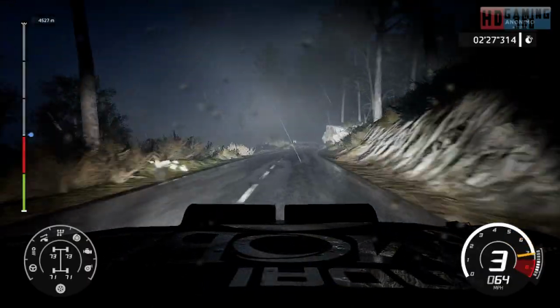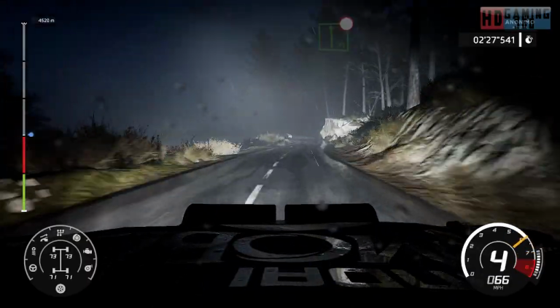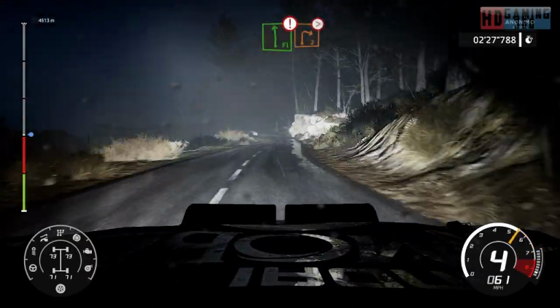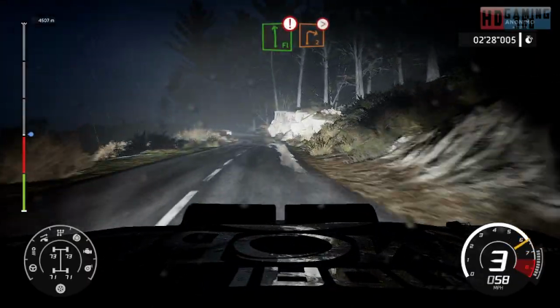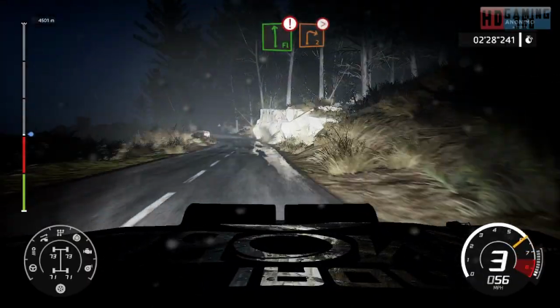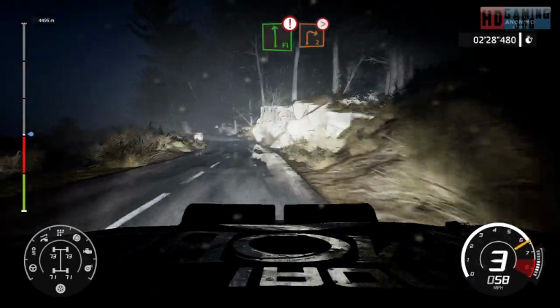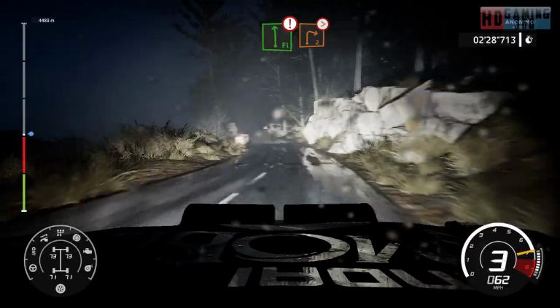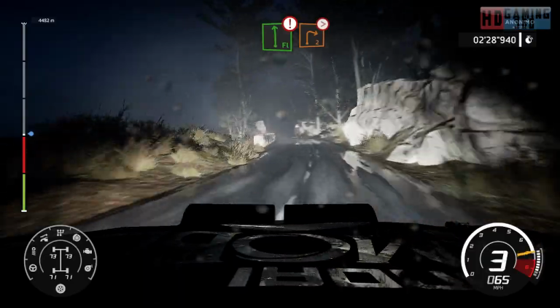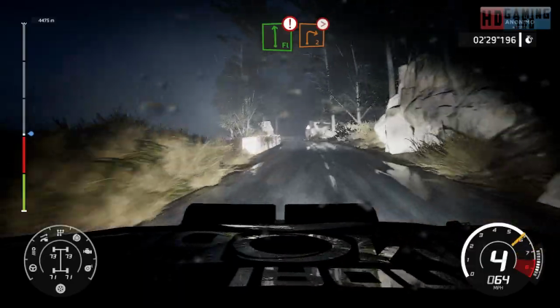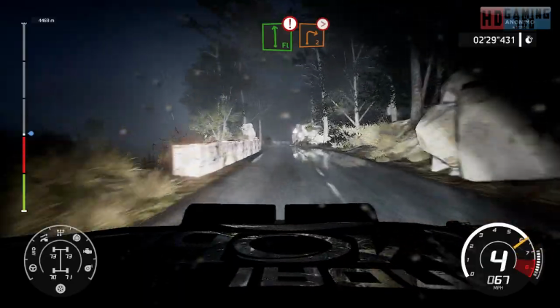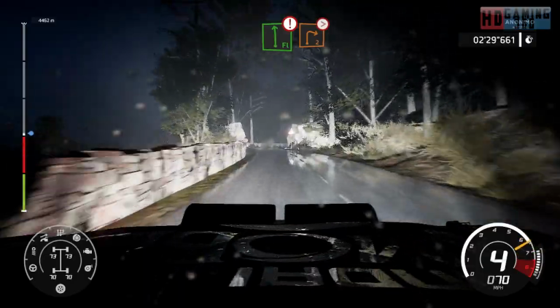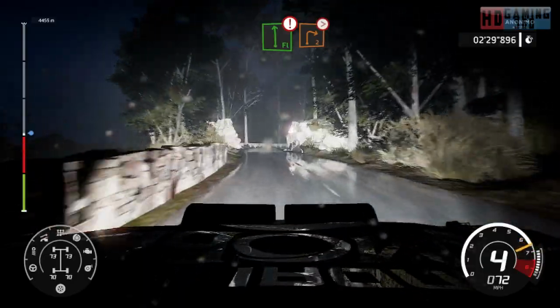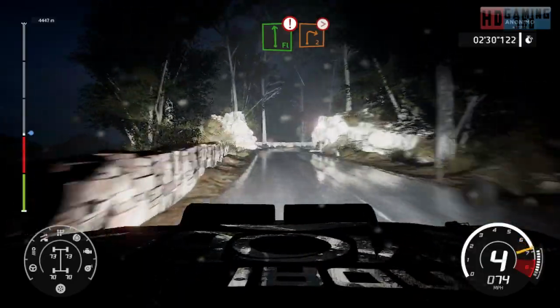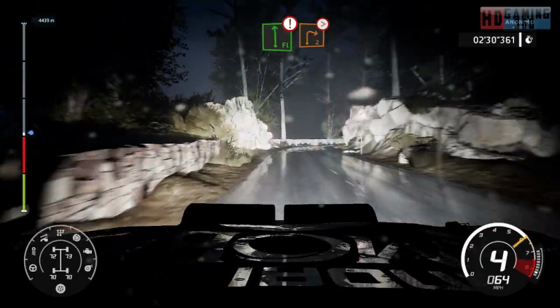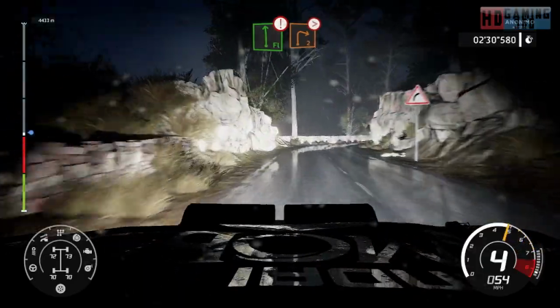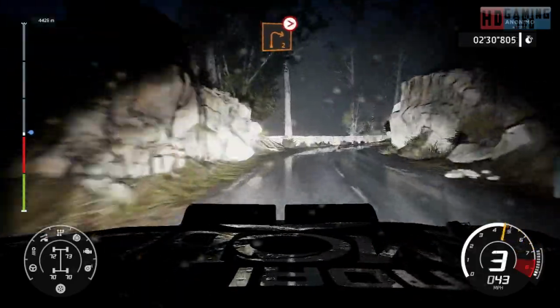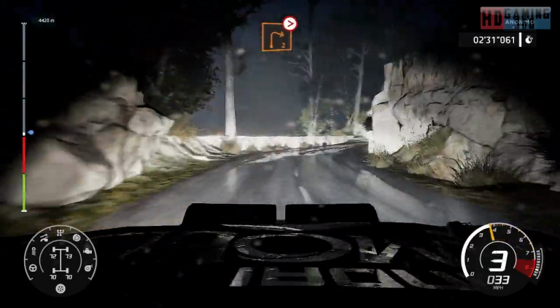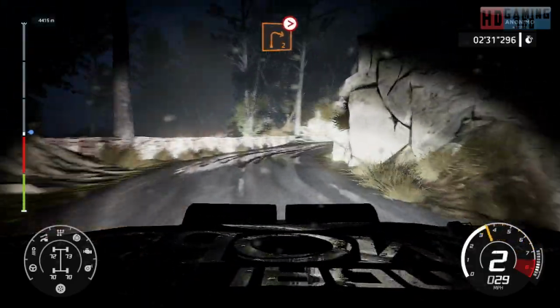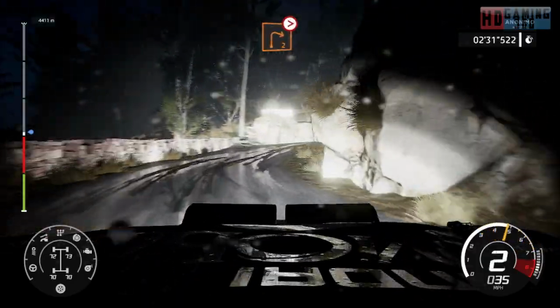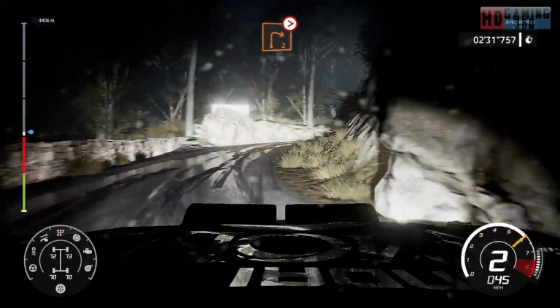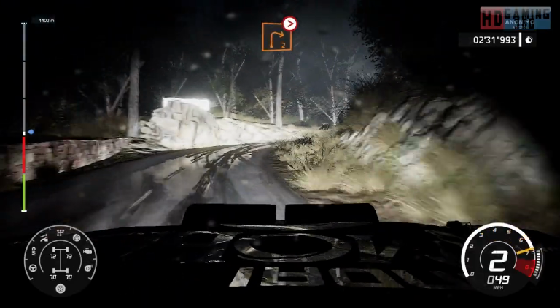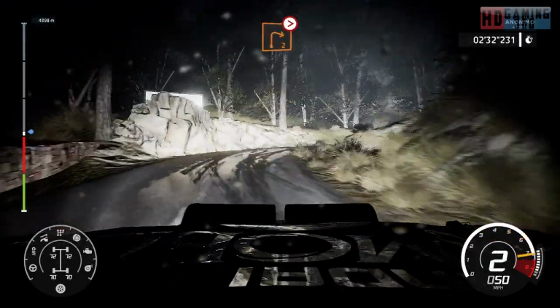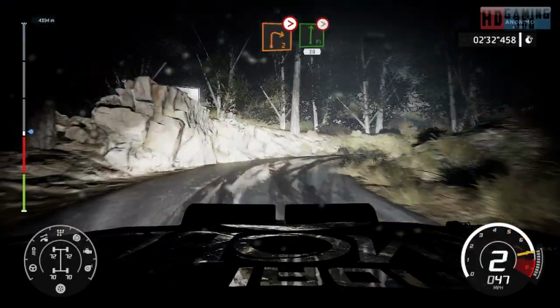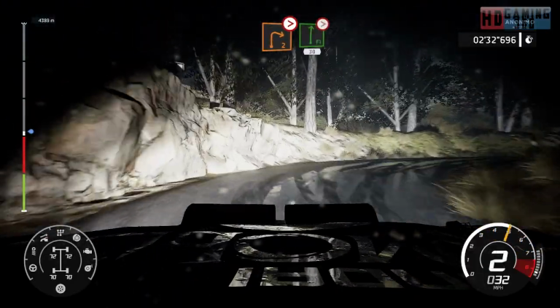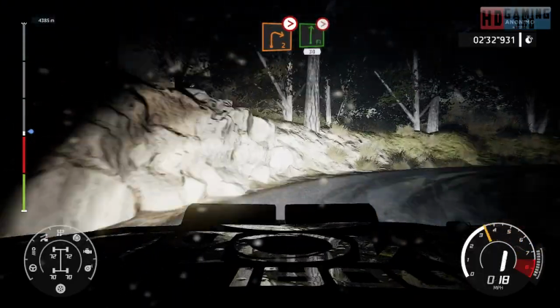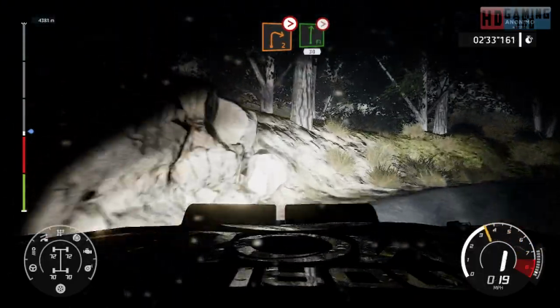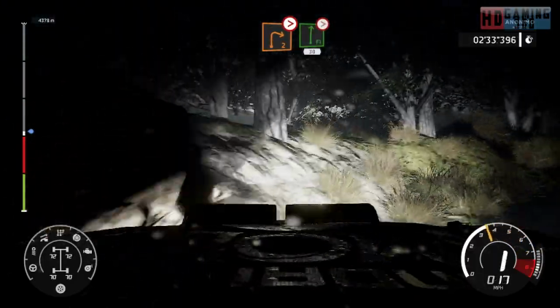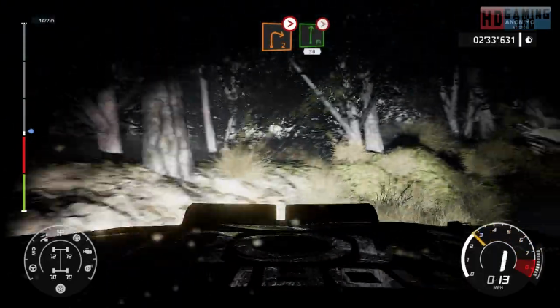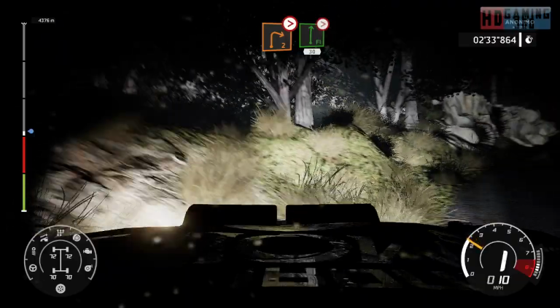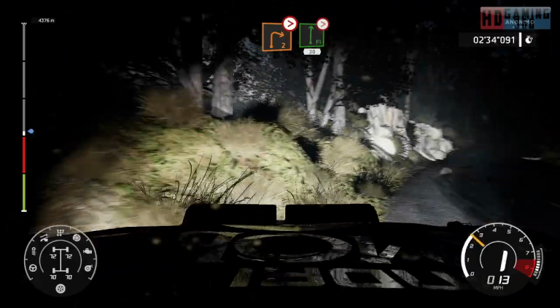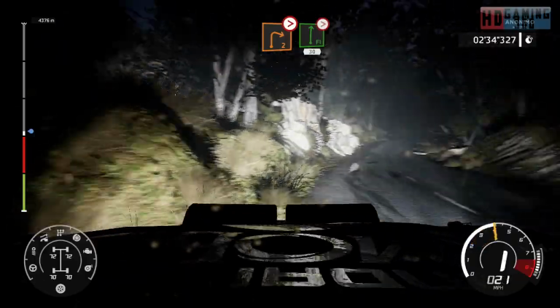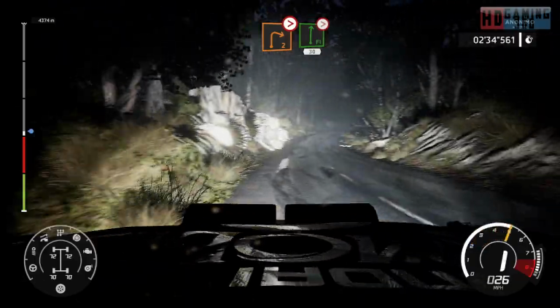Into hard brake, flat left, for right 2, long, tightens. And flat right, tightens 3, 30.